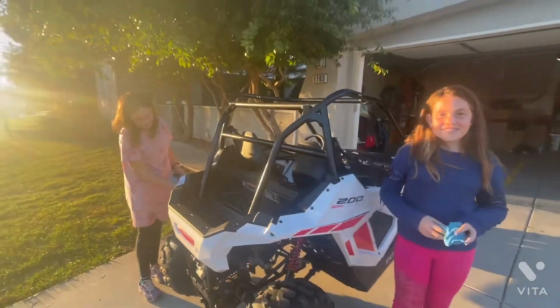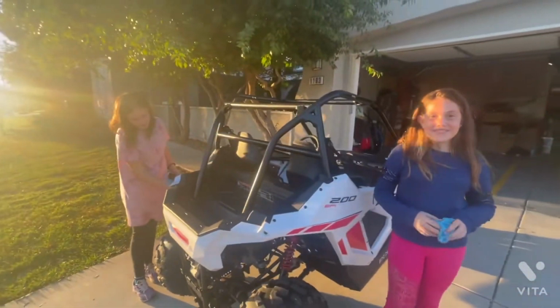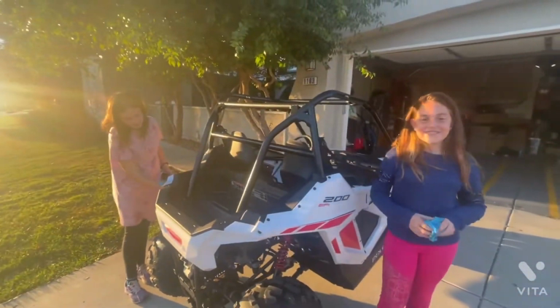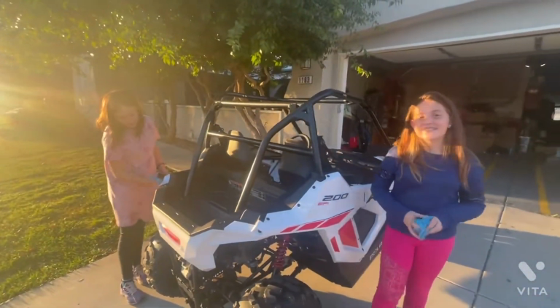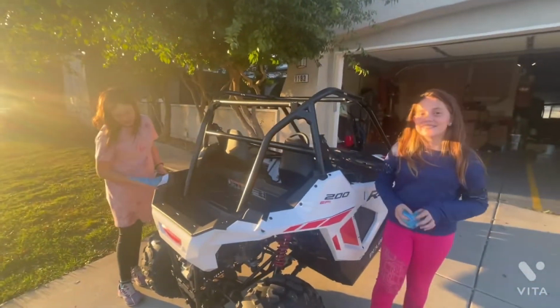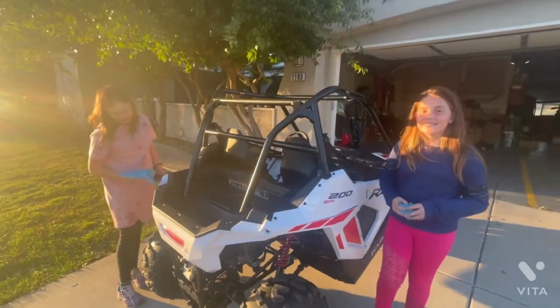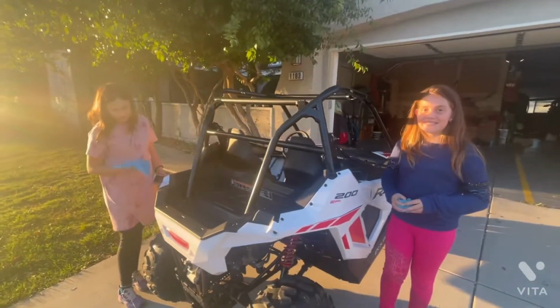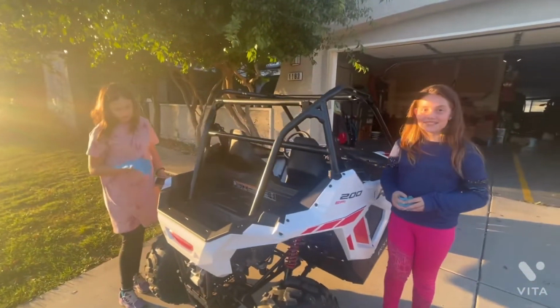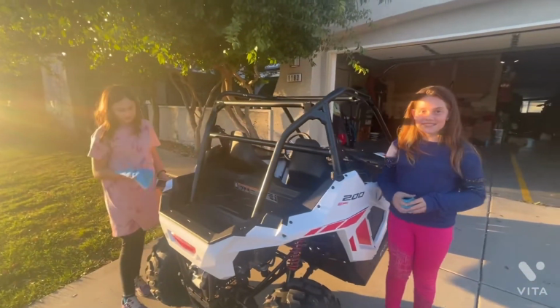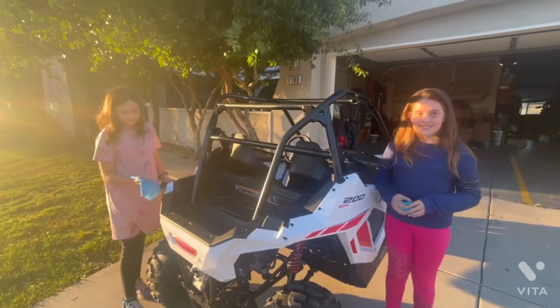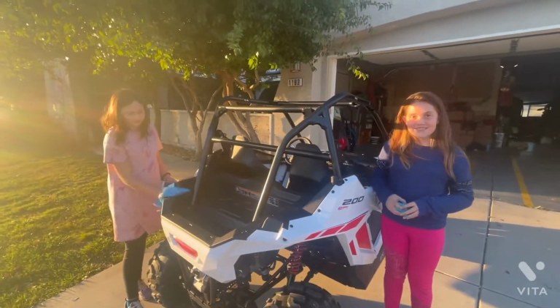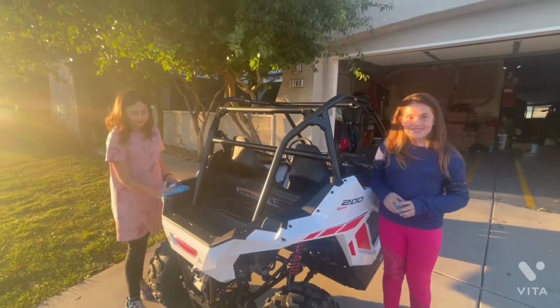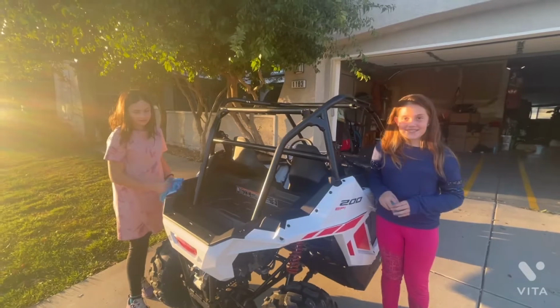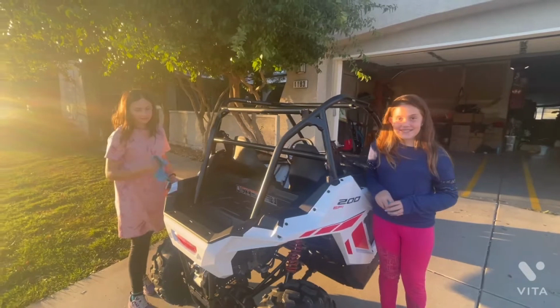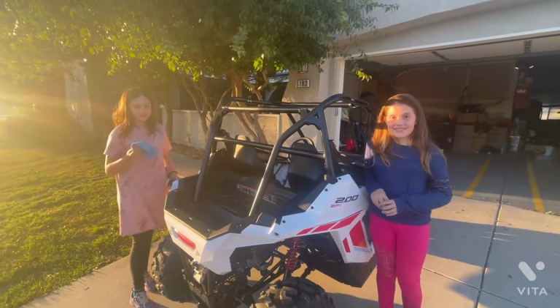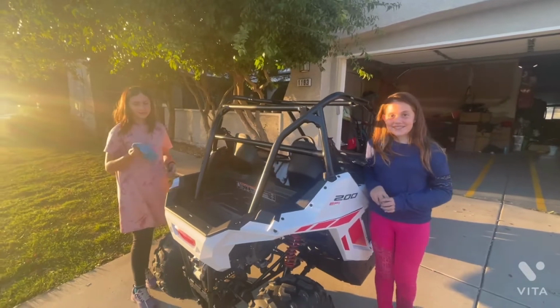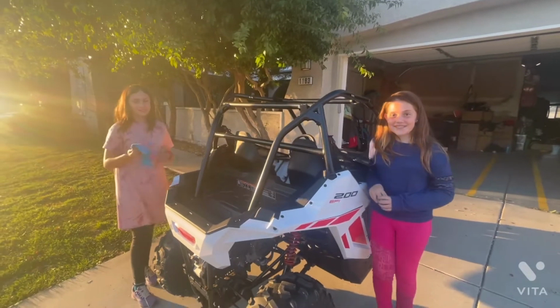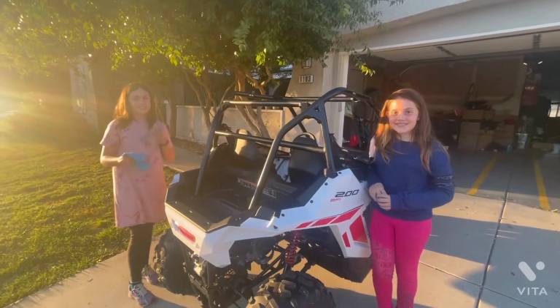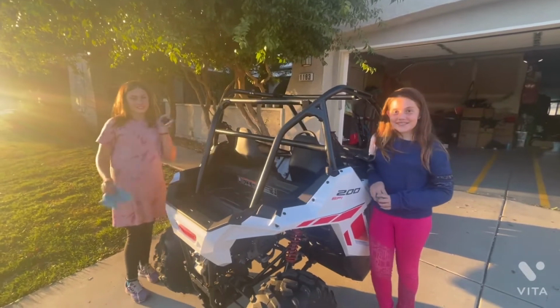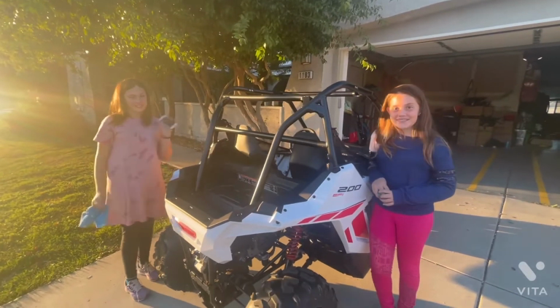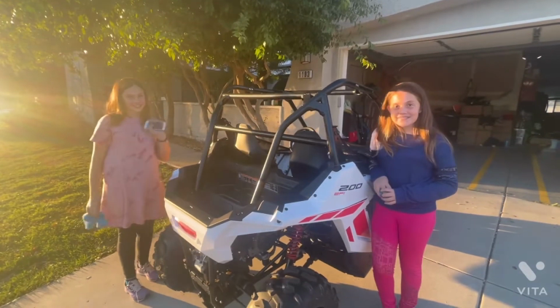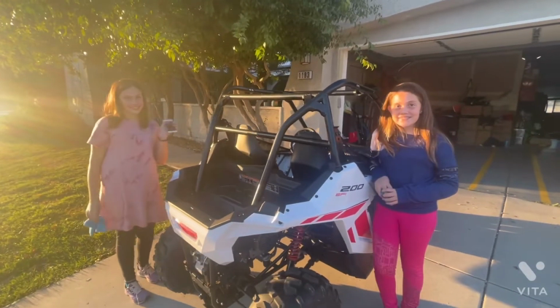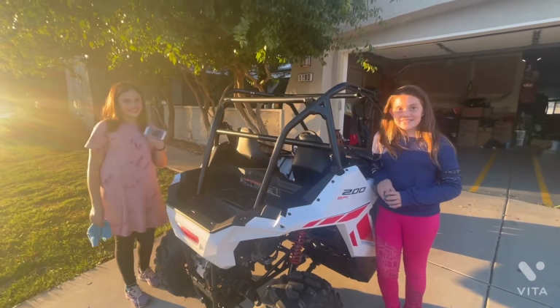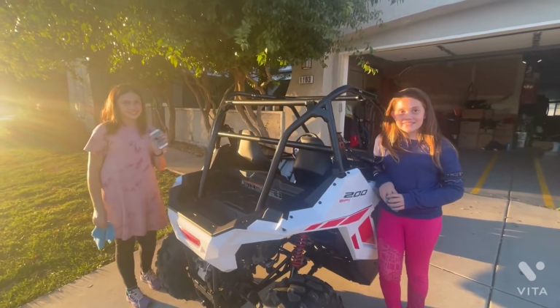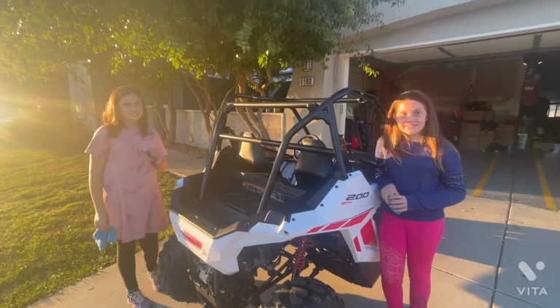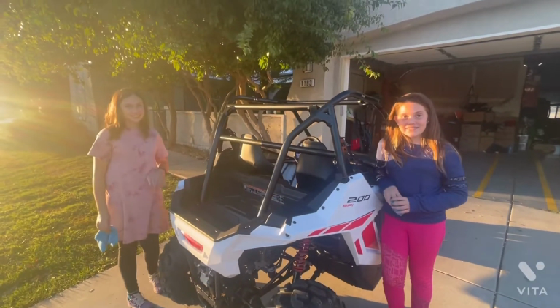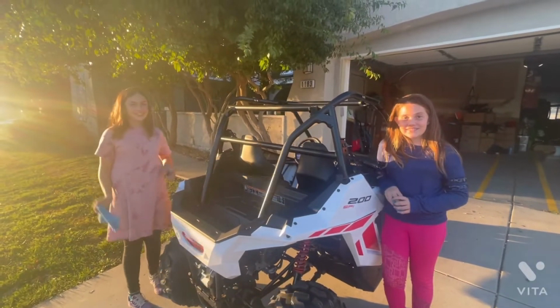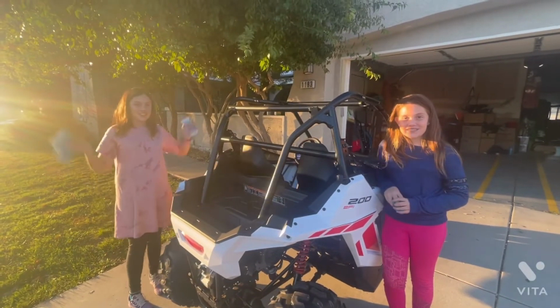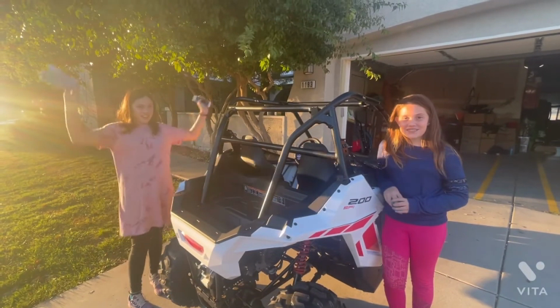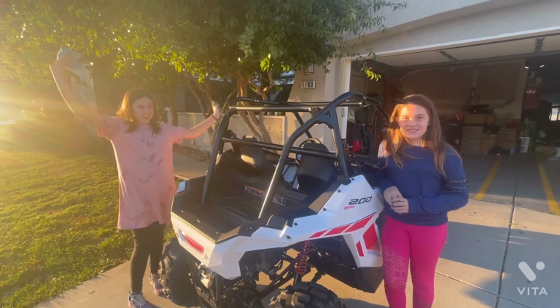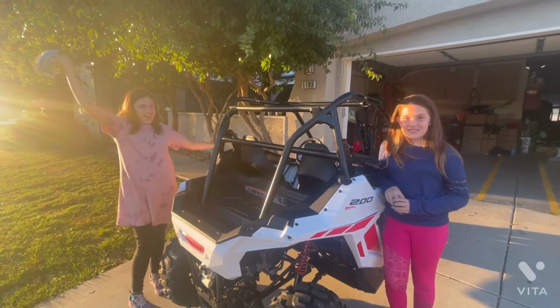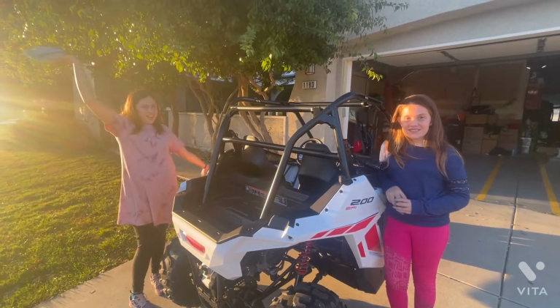All right everybody, like and subscribe for more 200 EFI content. Ride hard!